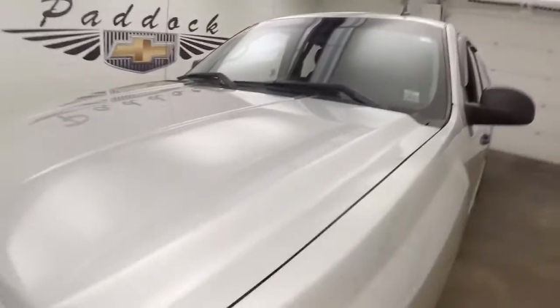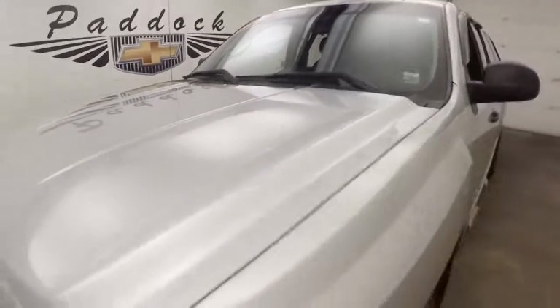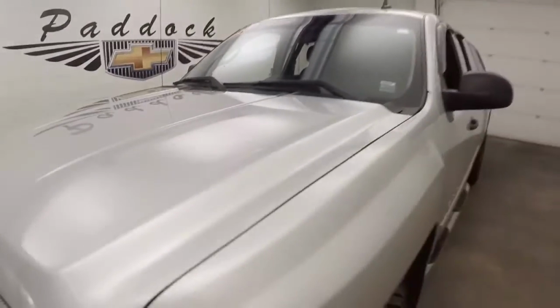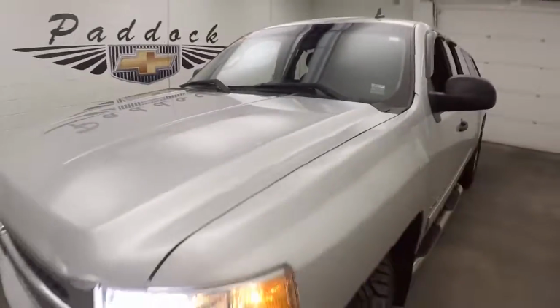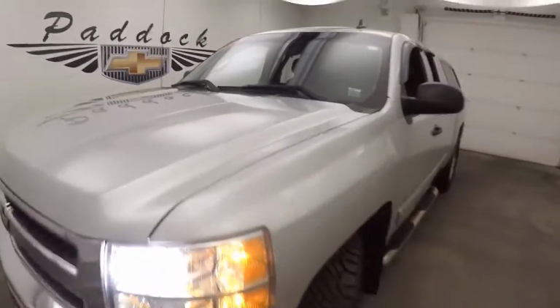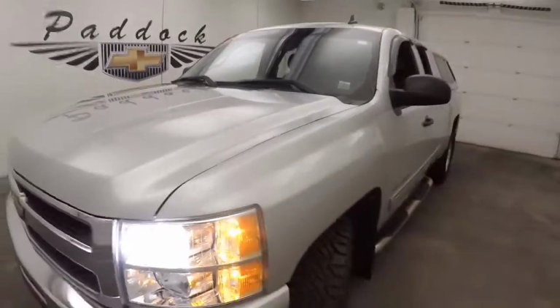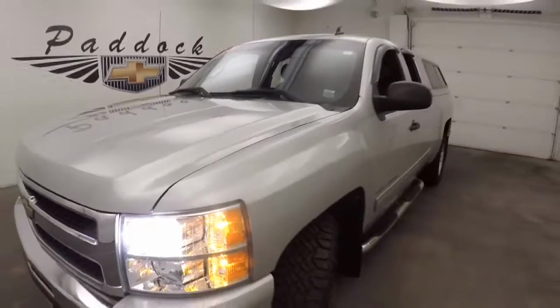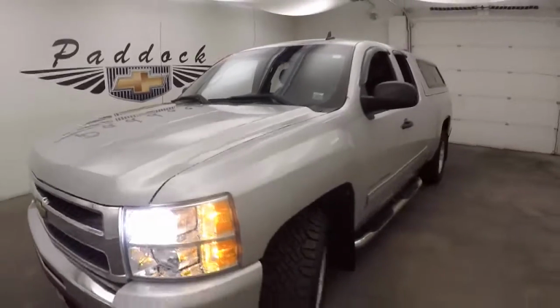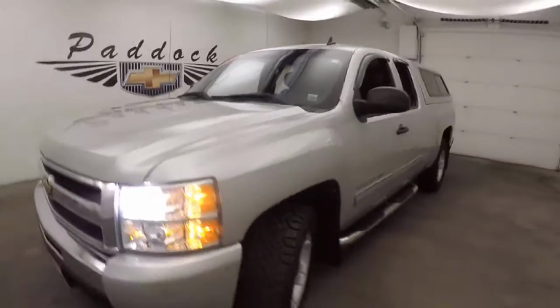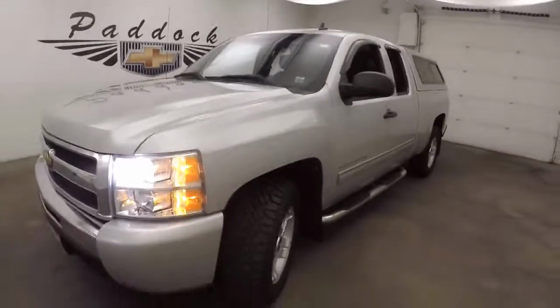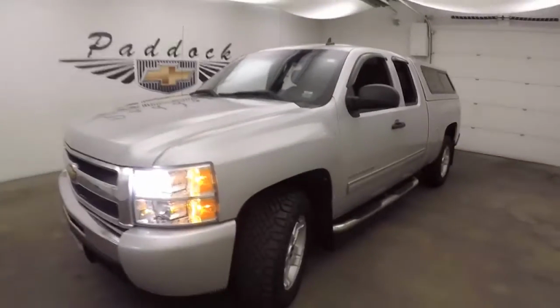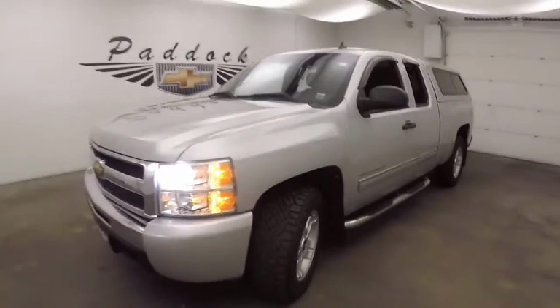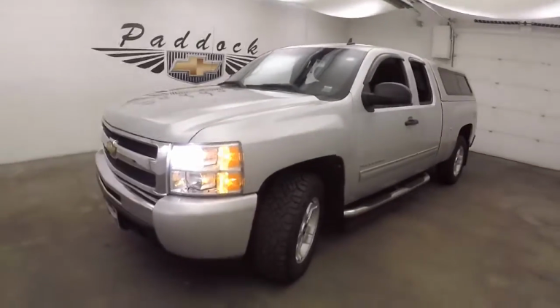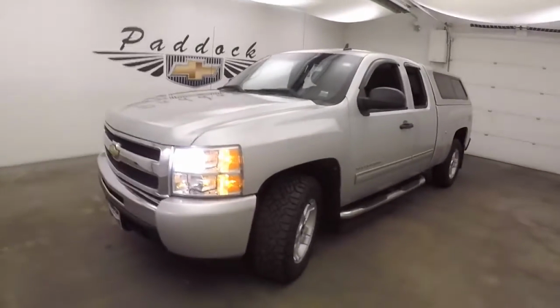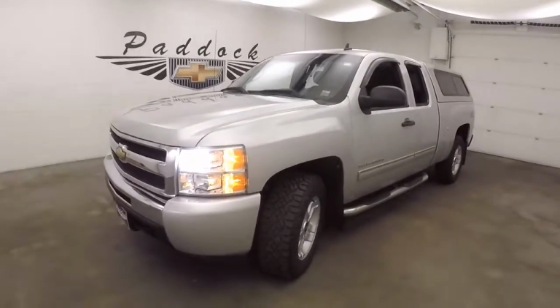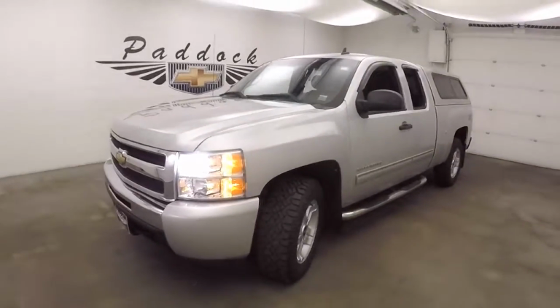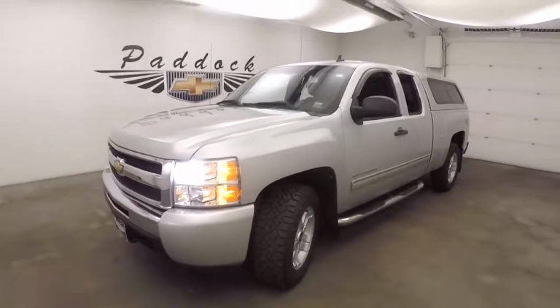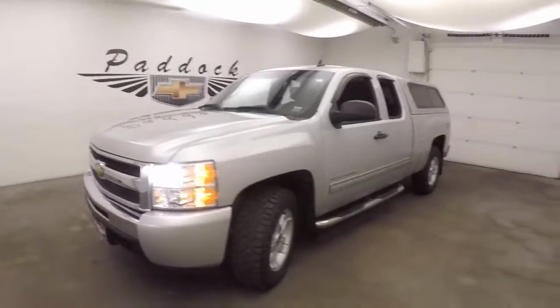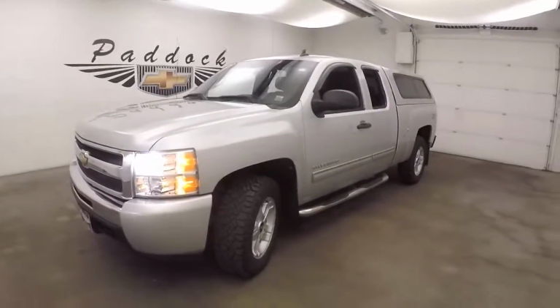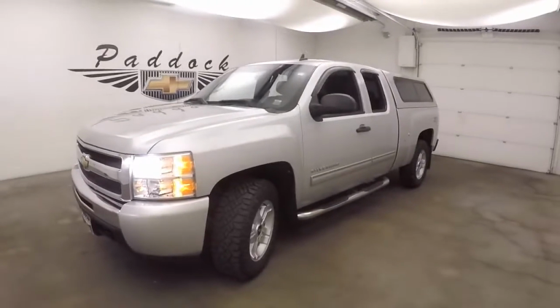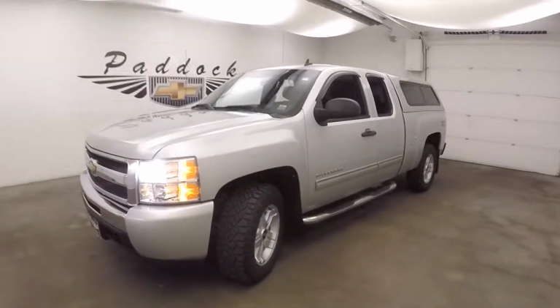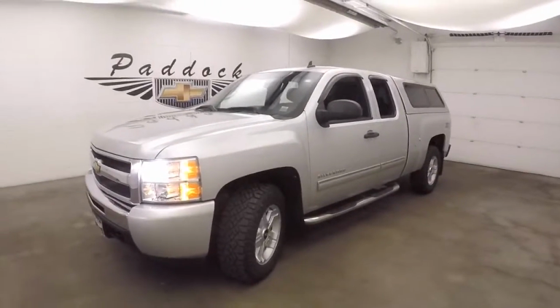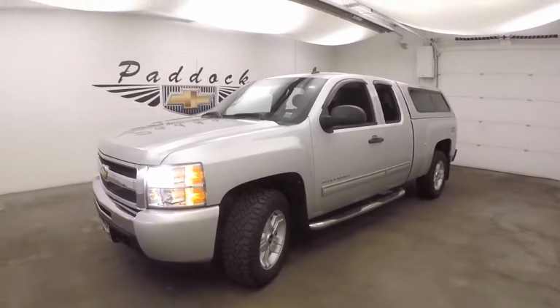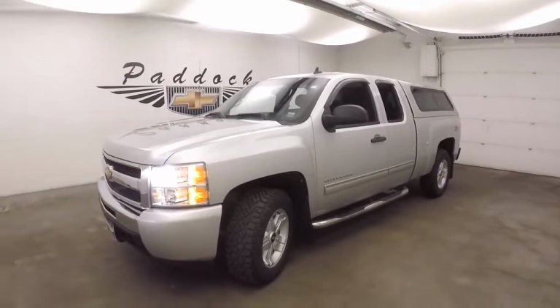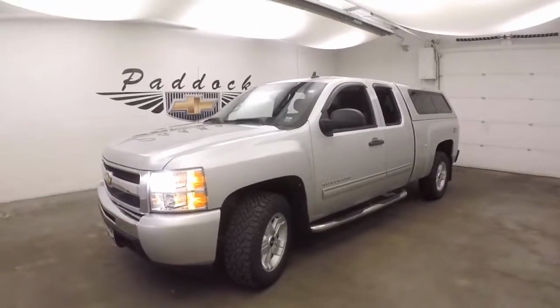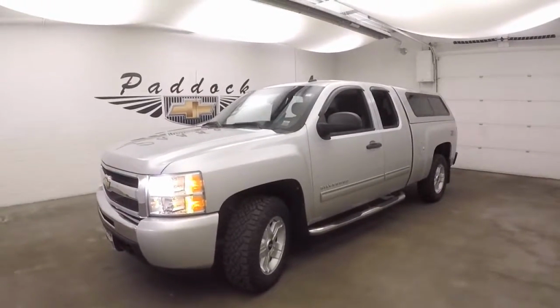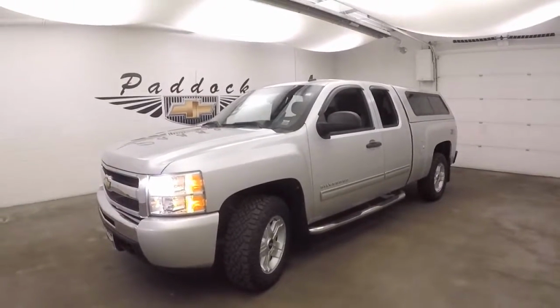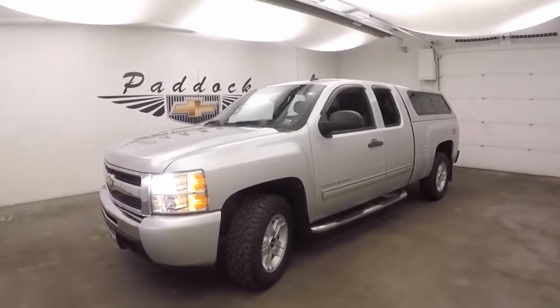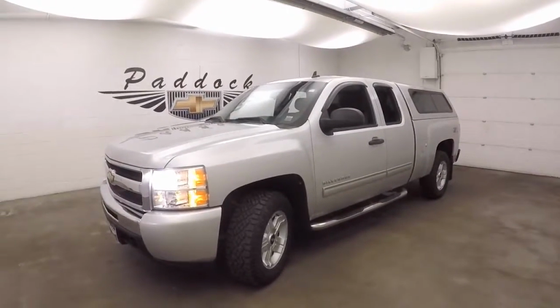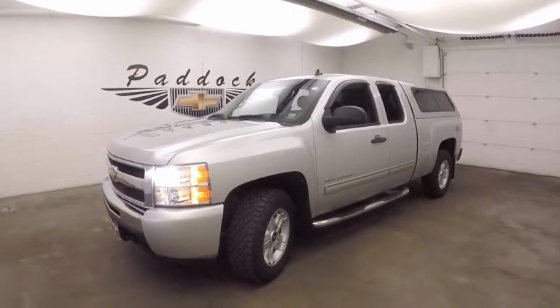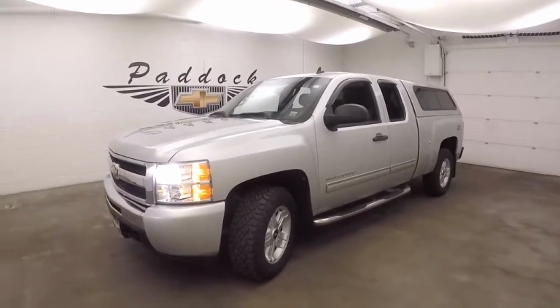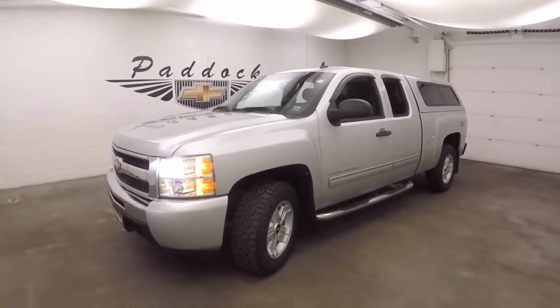It's a 2010 Chevy Silverado 1500 with the Z71 off-road package — a great, efficient truck.